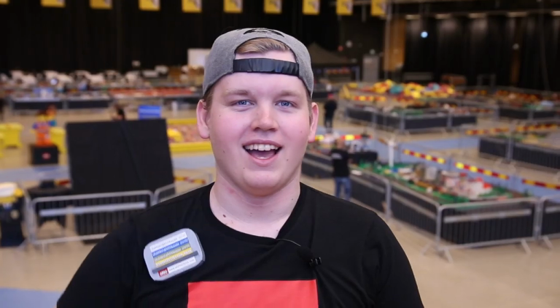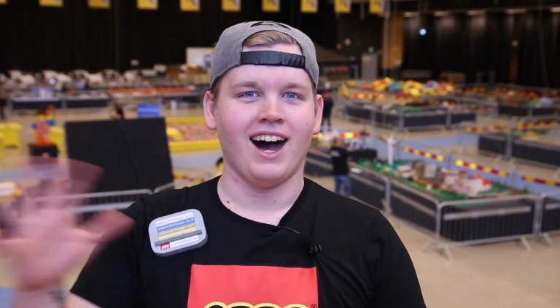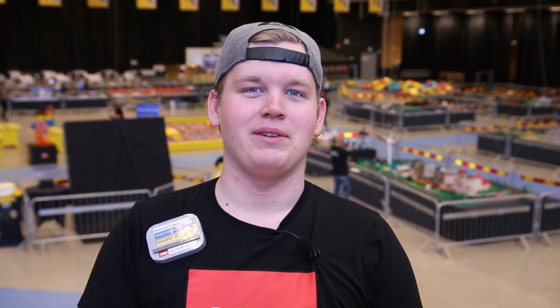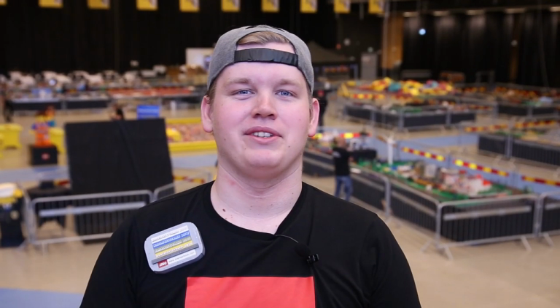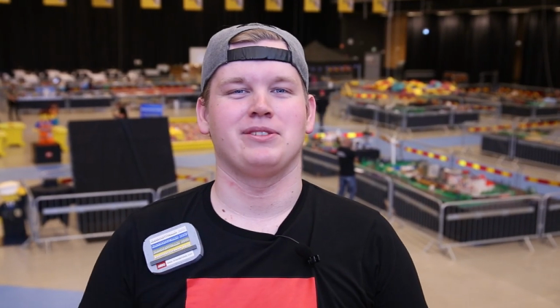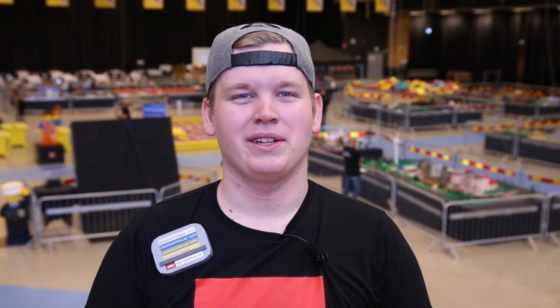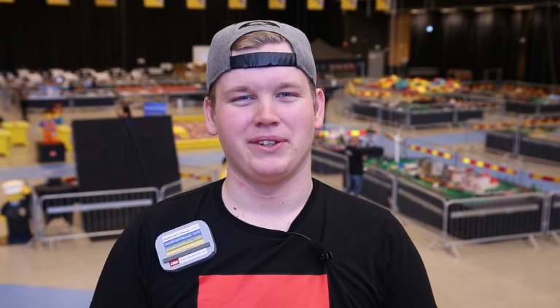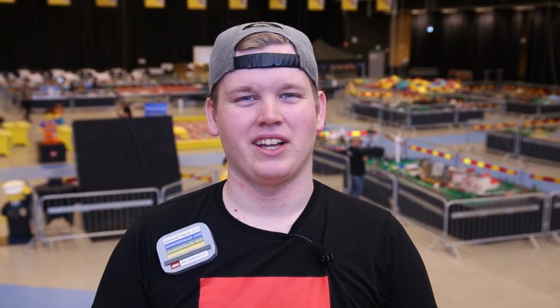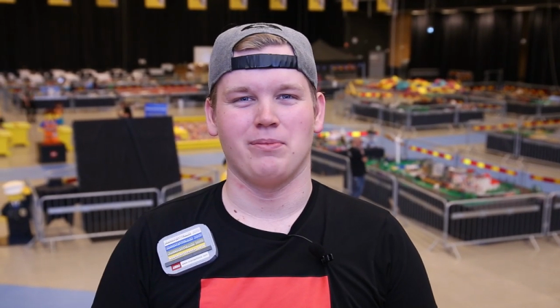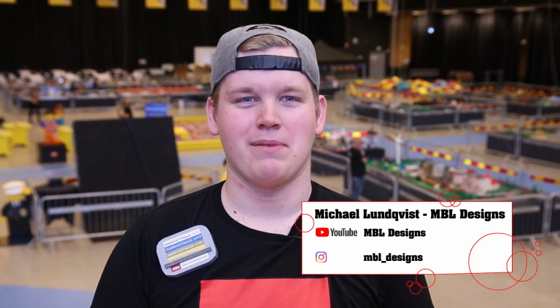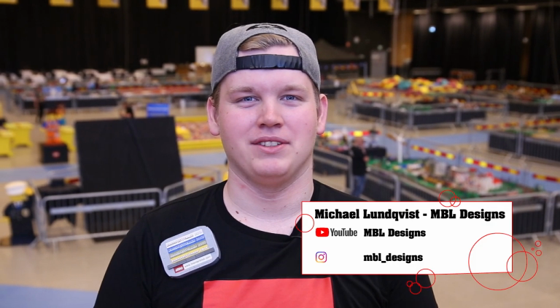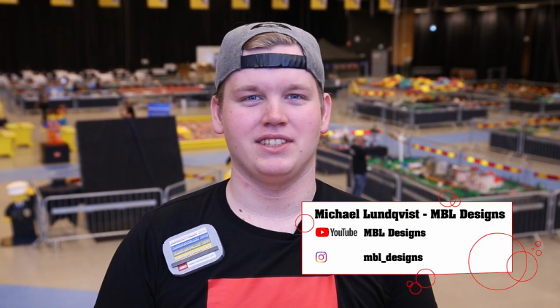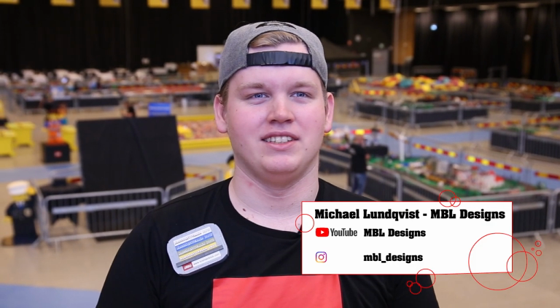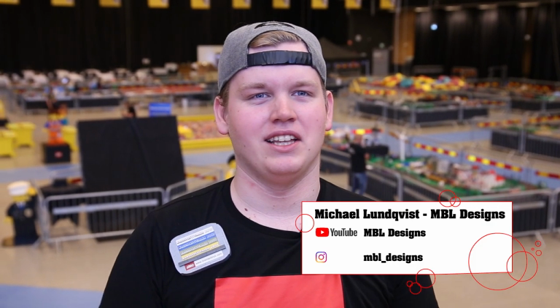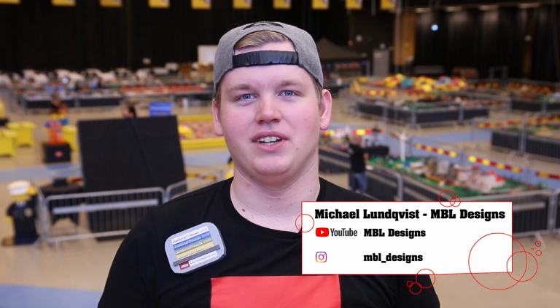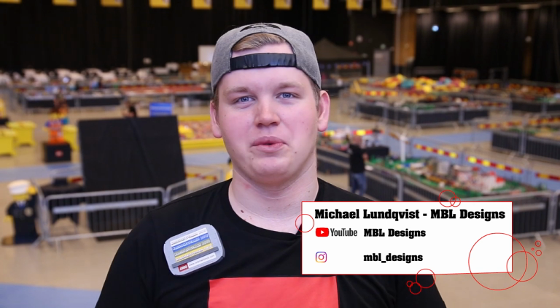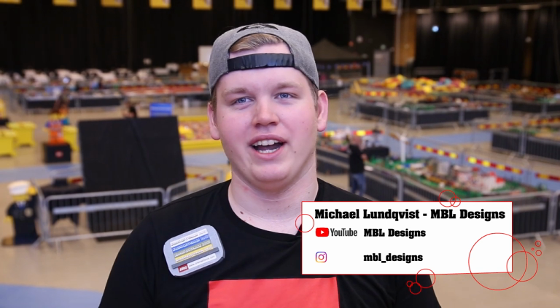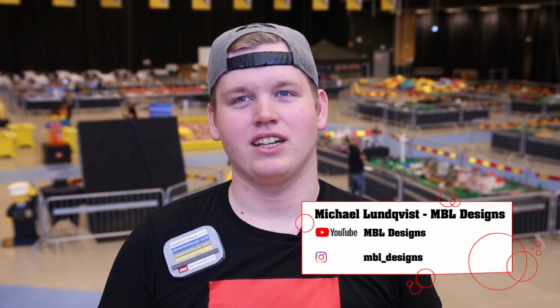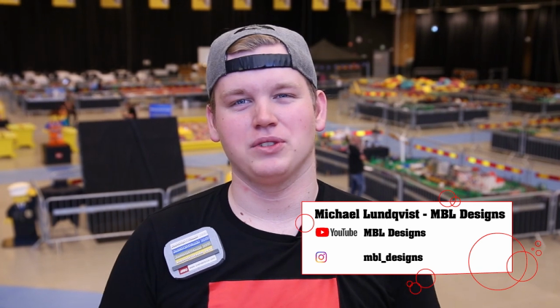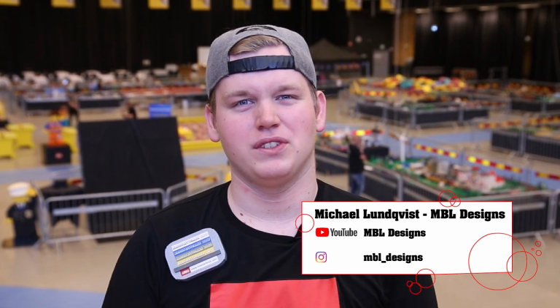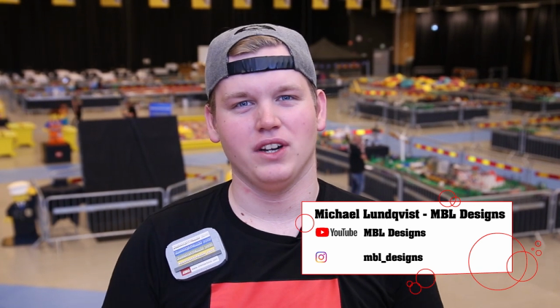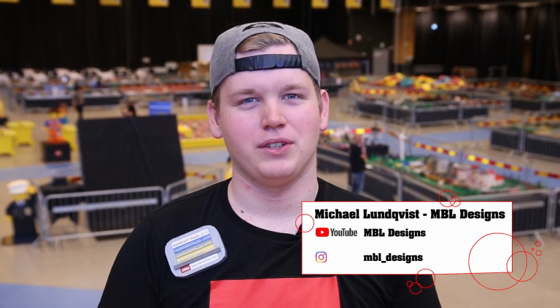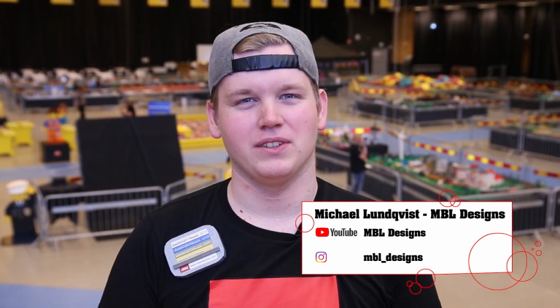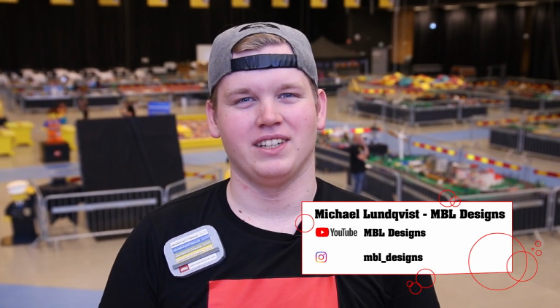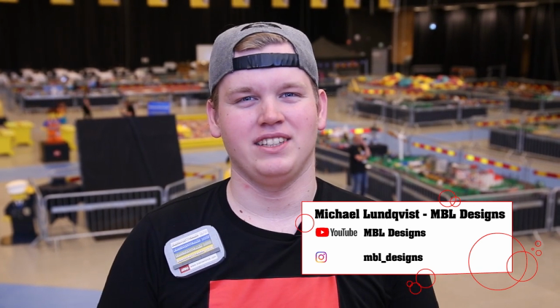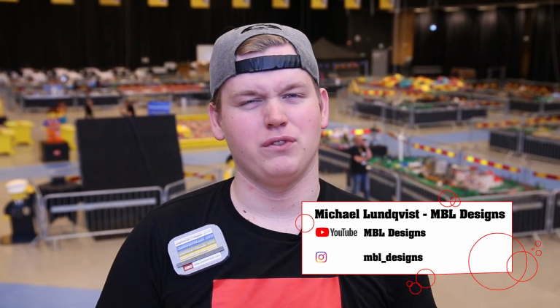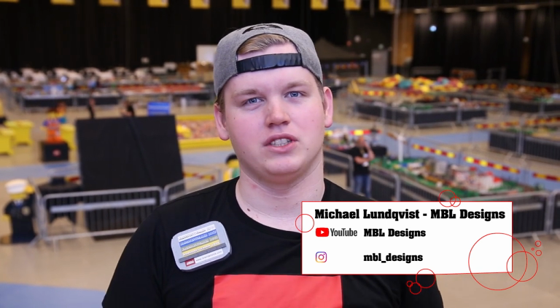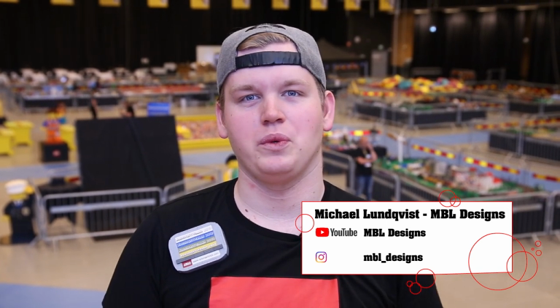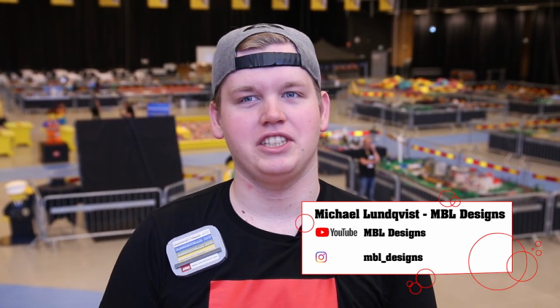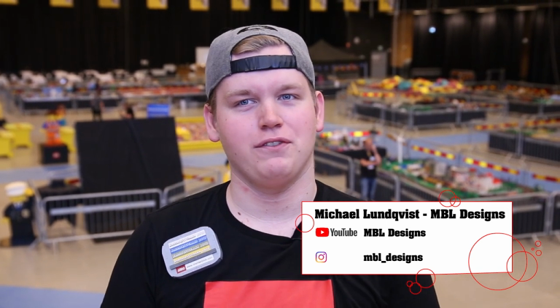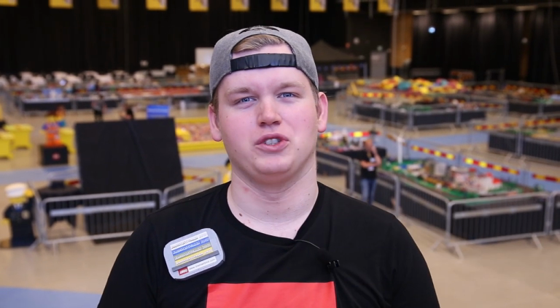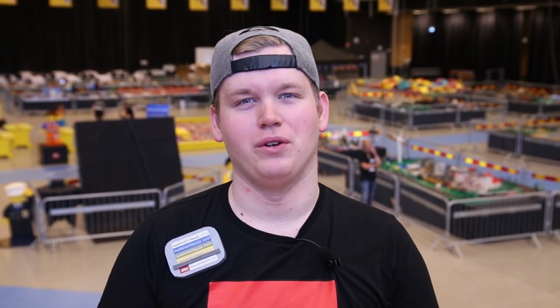Hi, my name is Michael from MBL Designs and today we're at Klossfestivalen 2019 for the Swedish AFOL show.